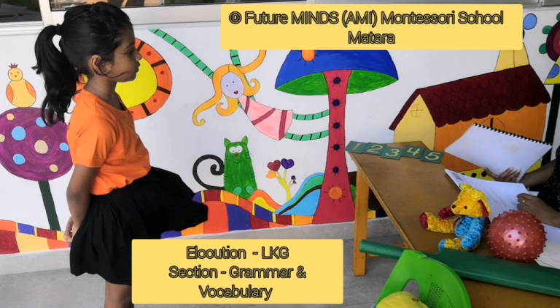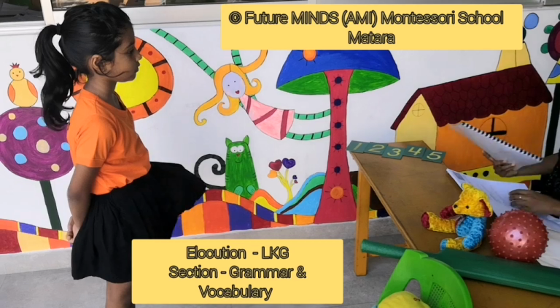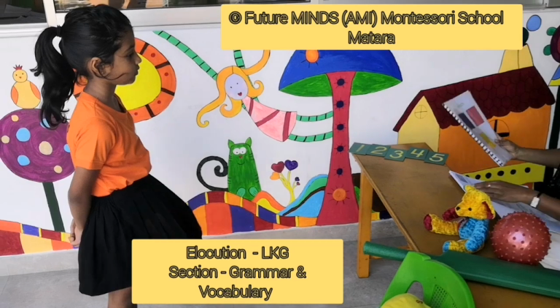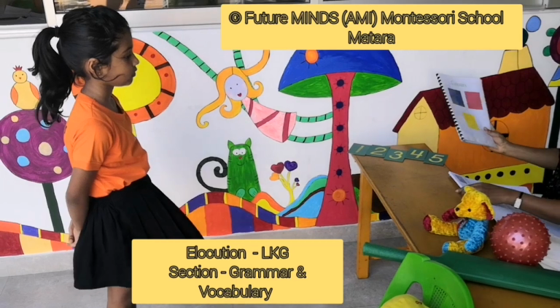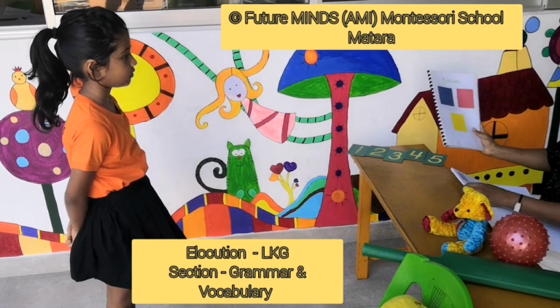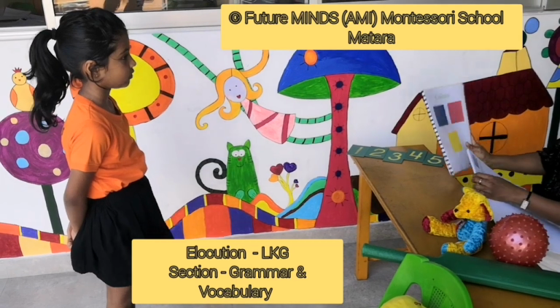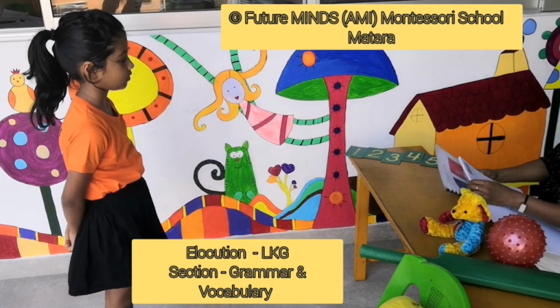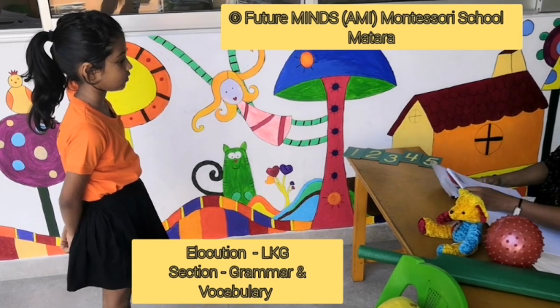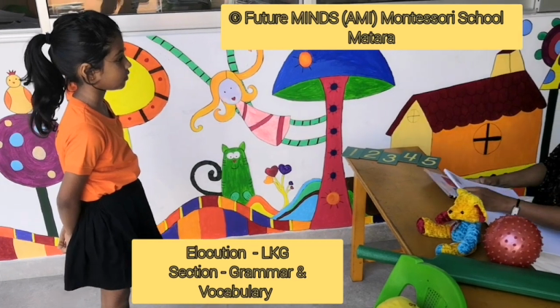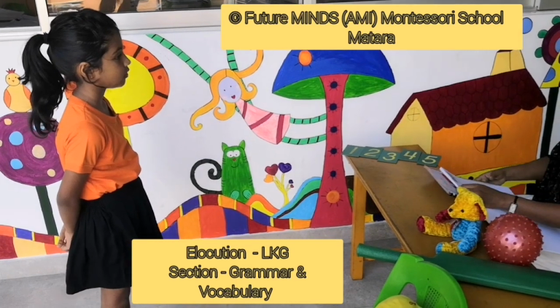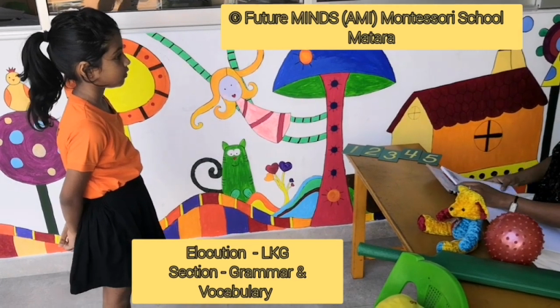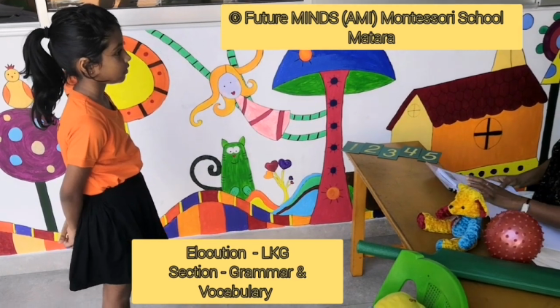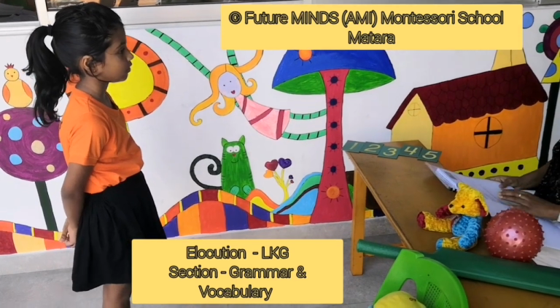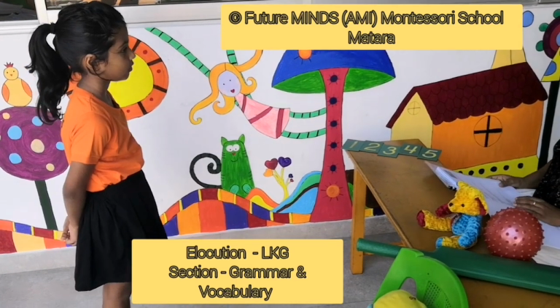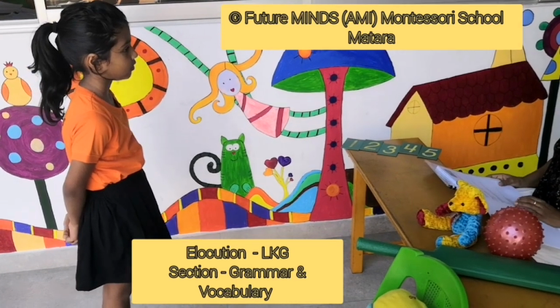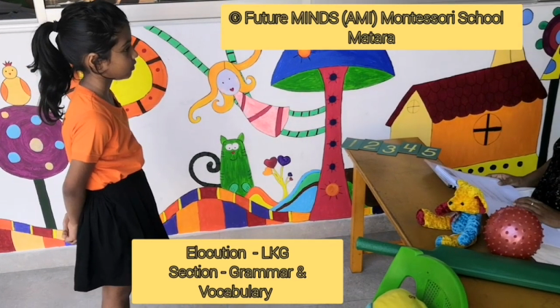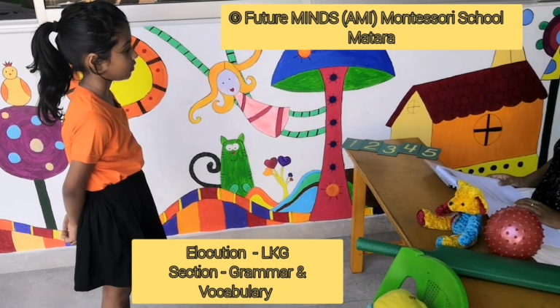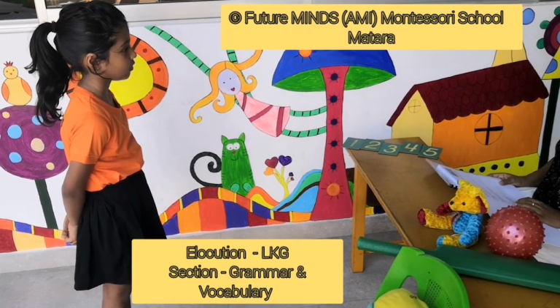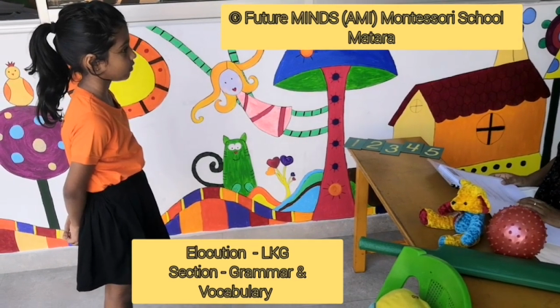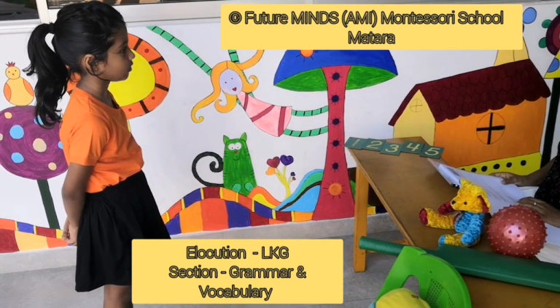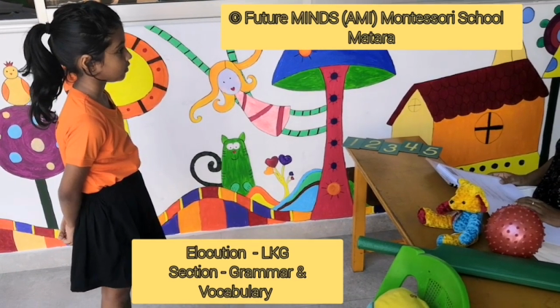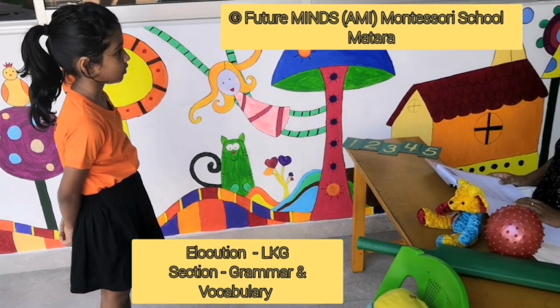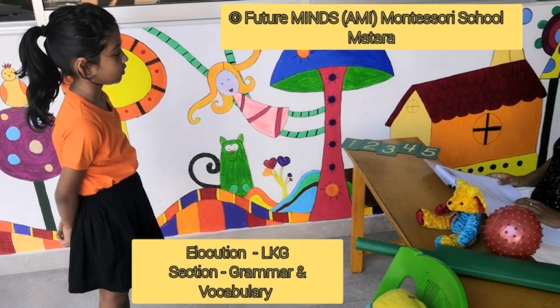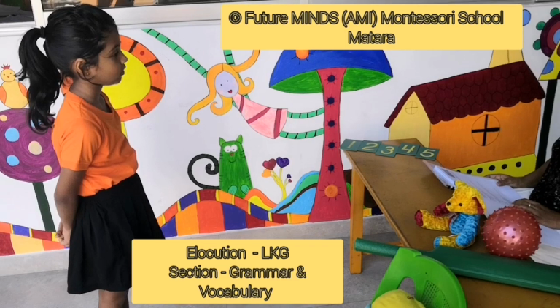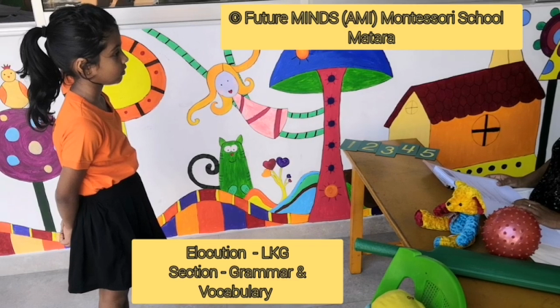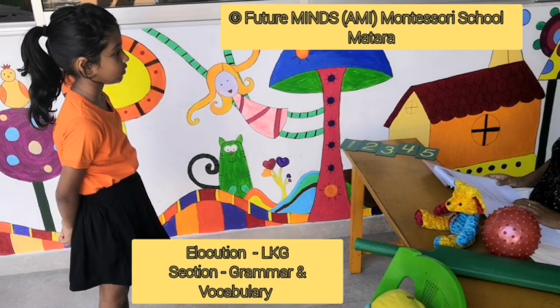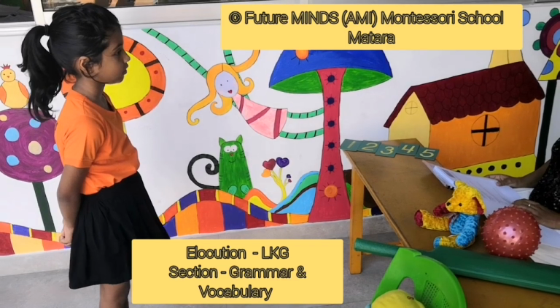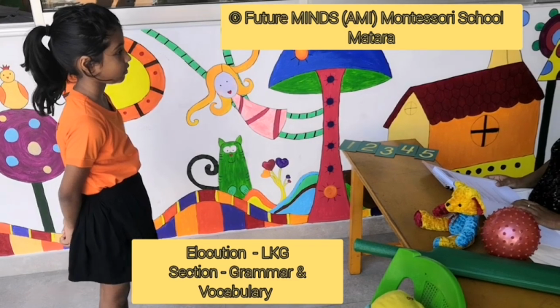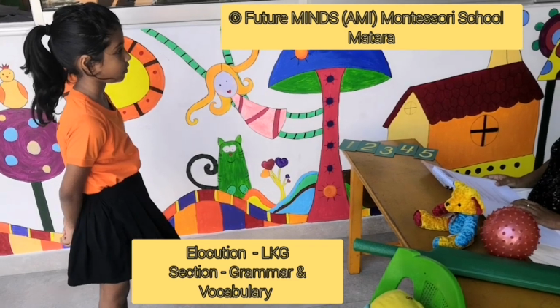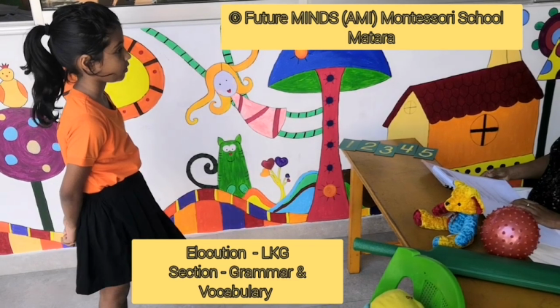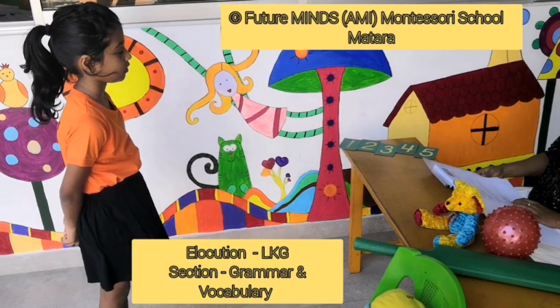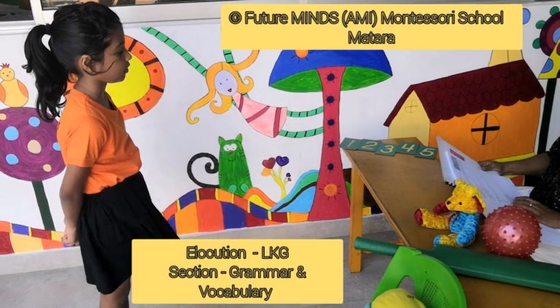Pre-introductory grammar and vocabulary for LKG classes D, E, and F.